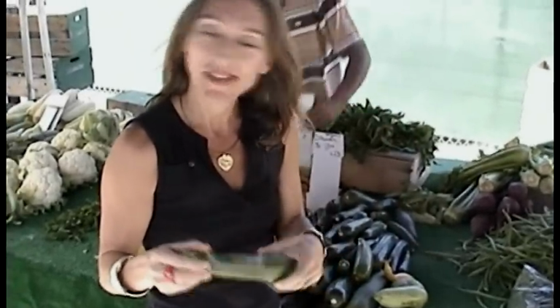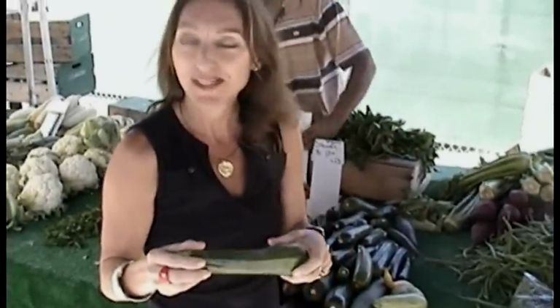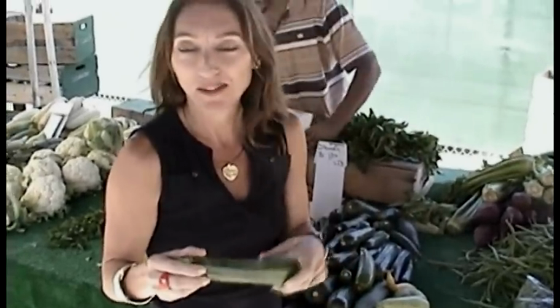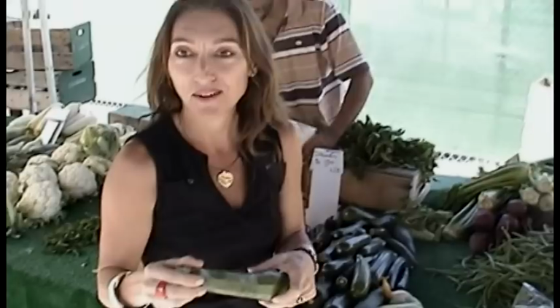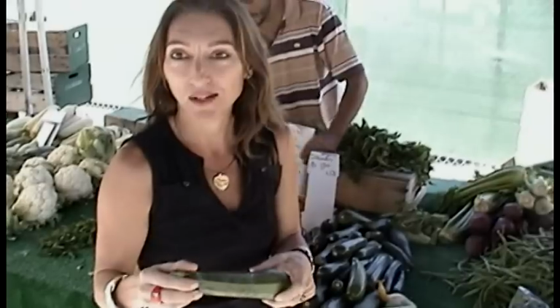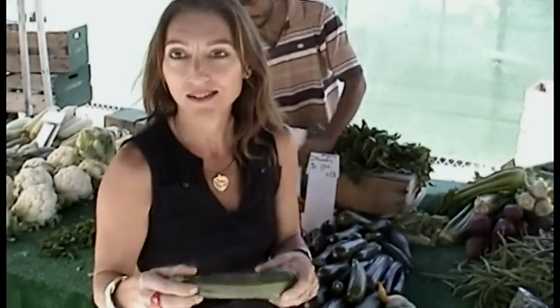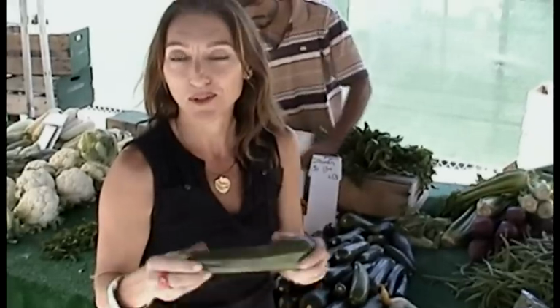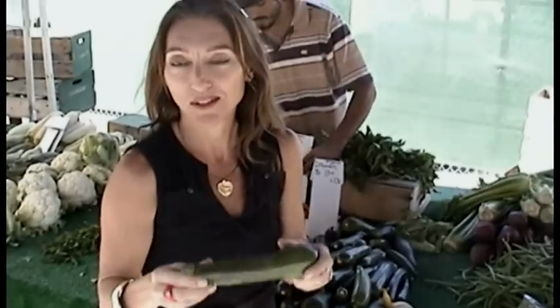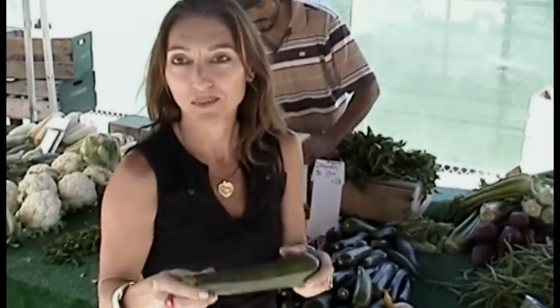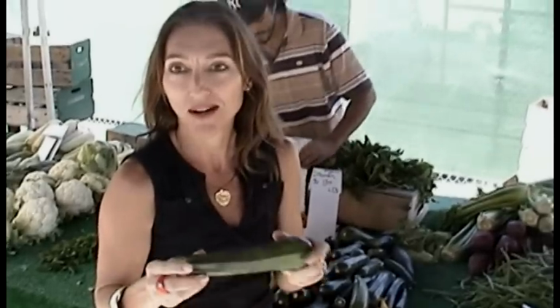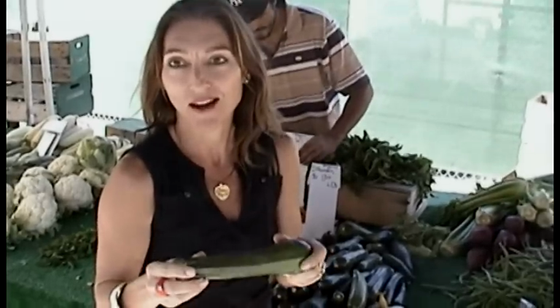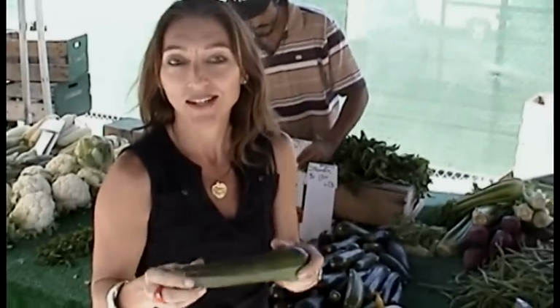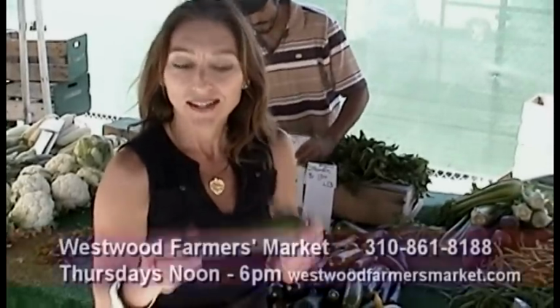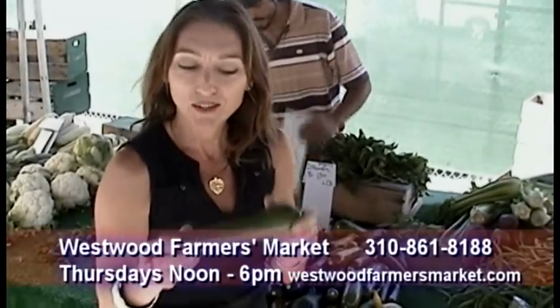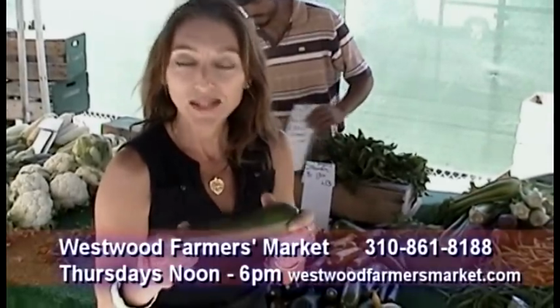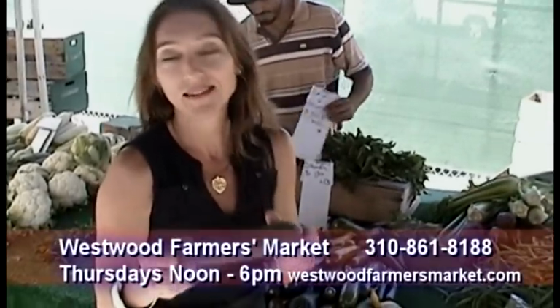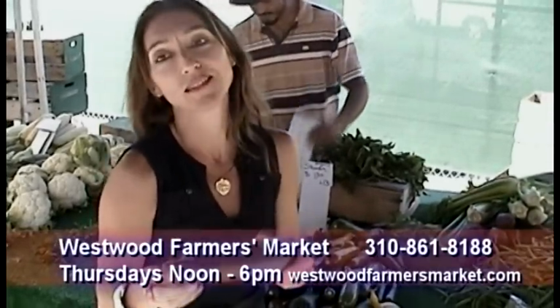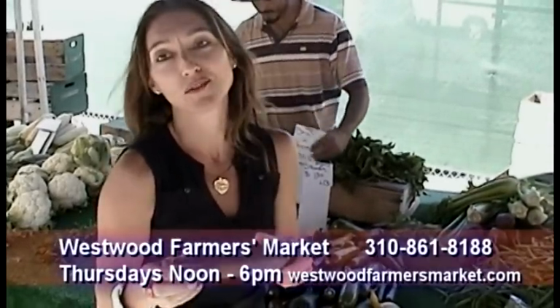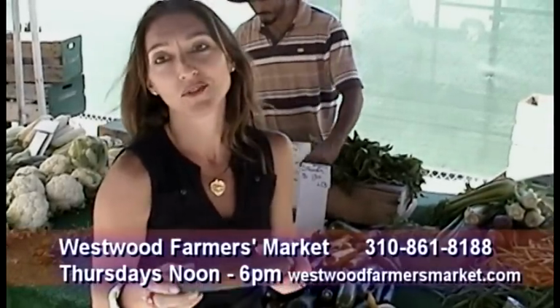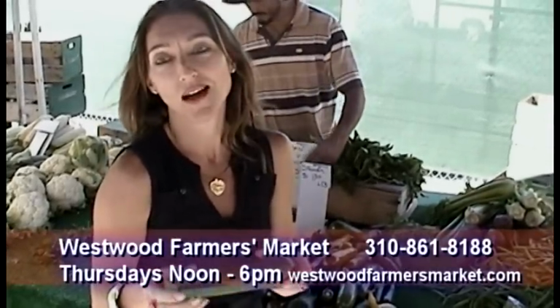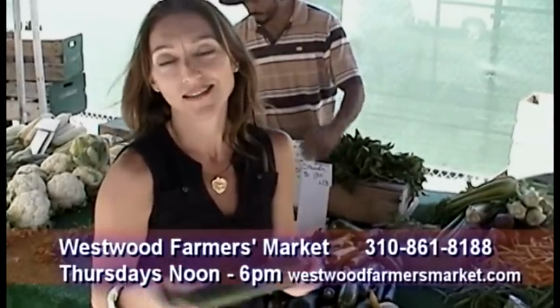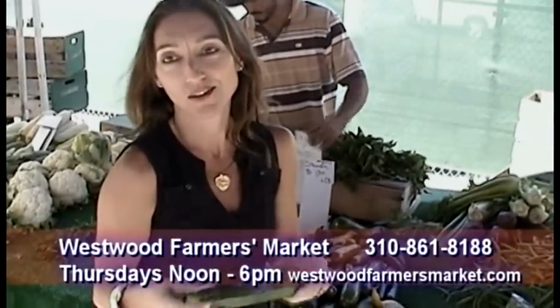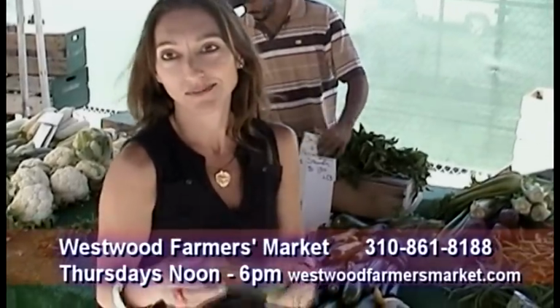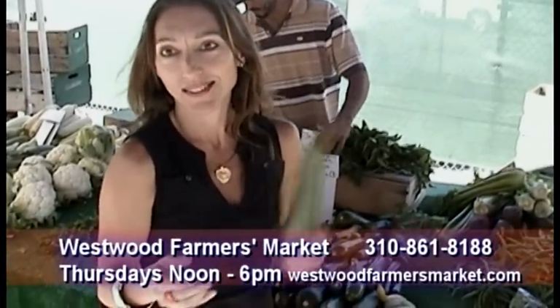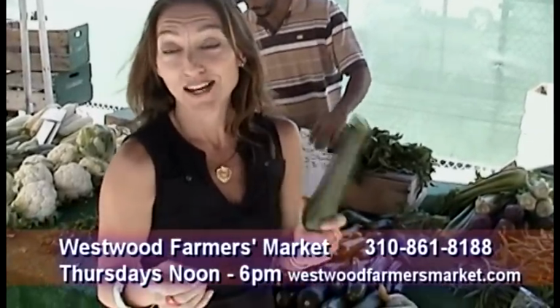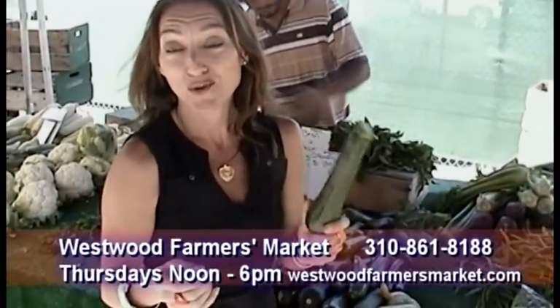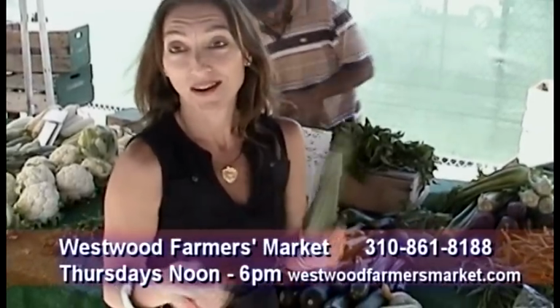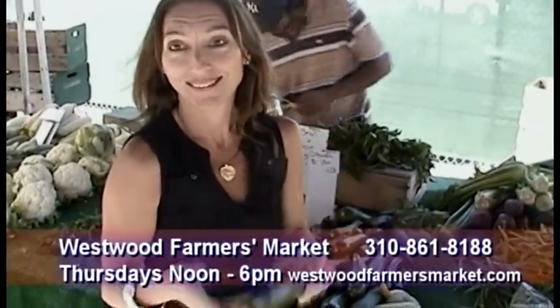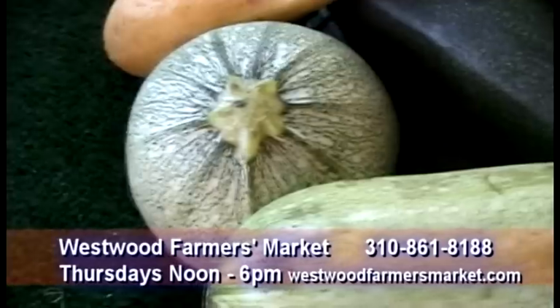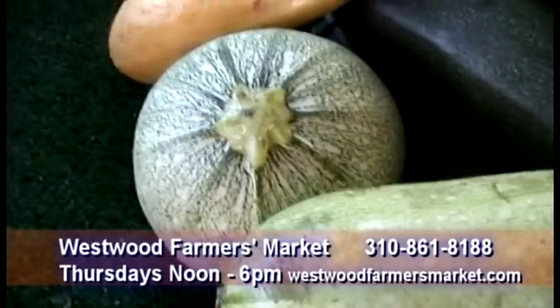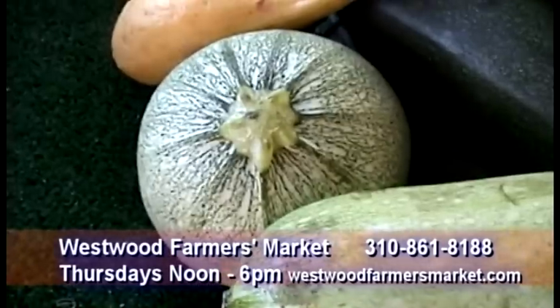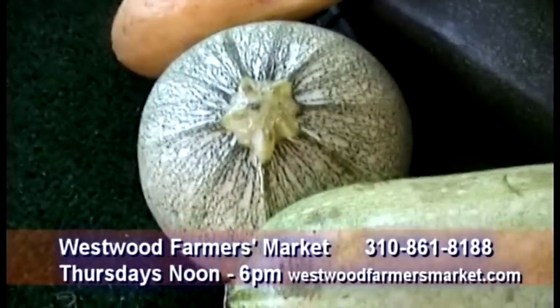Peak of season goes through July, so enjoy your summer squash.